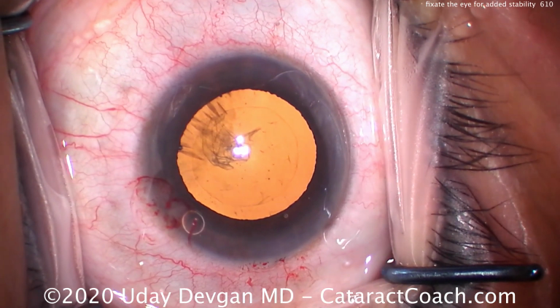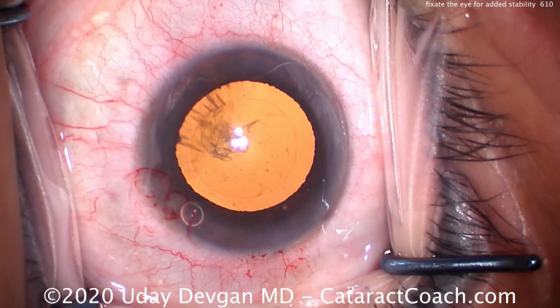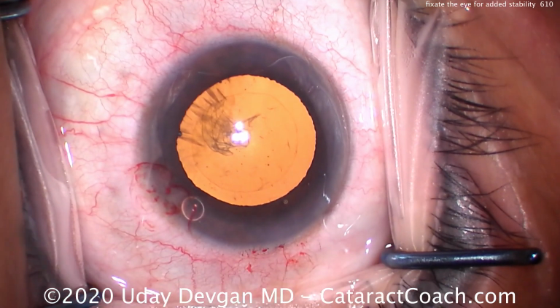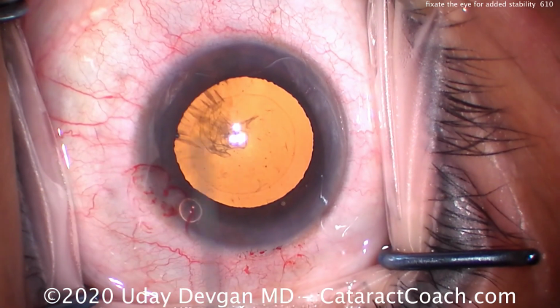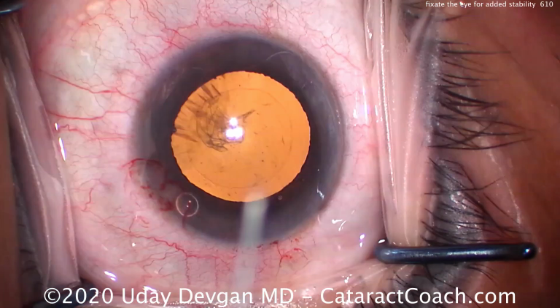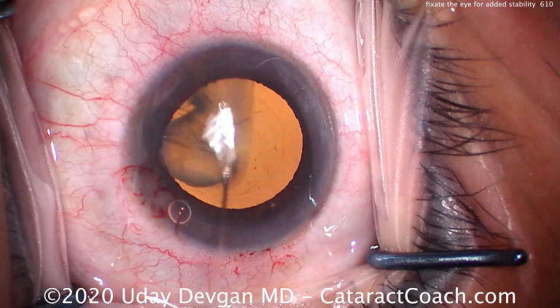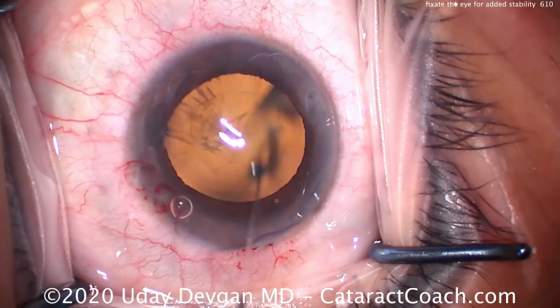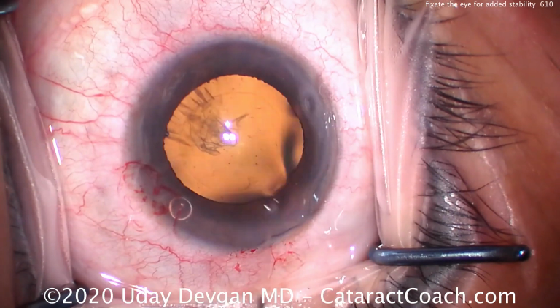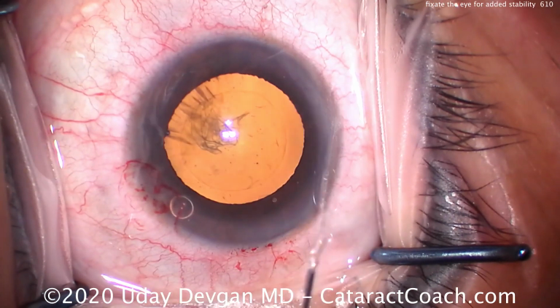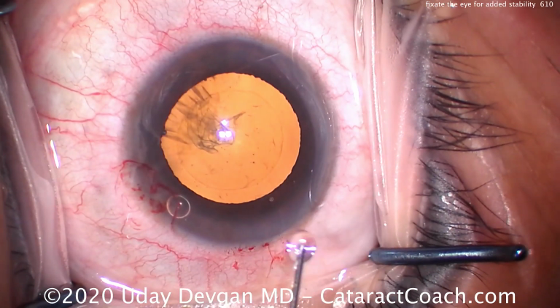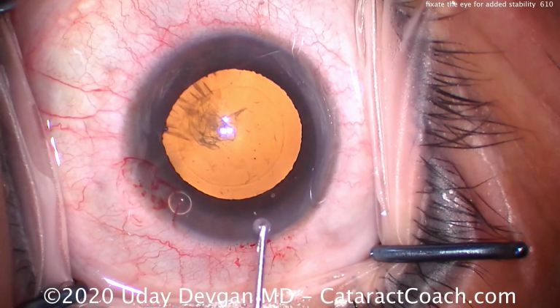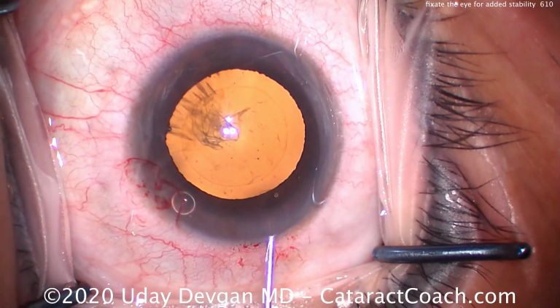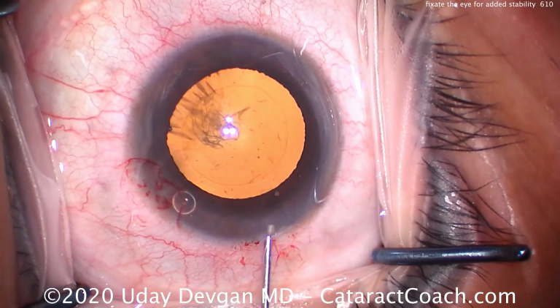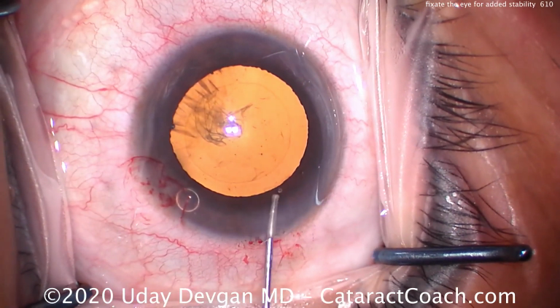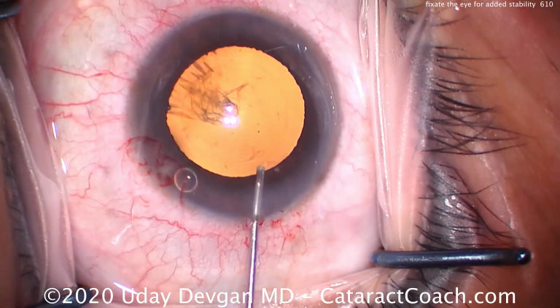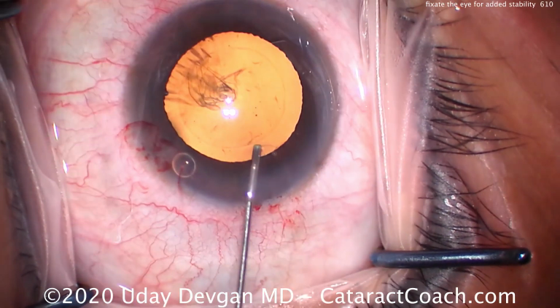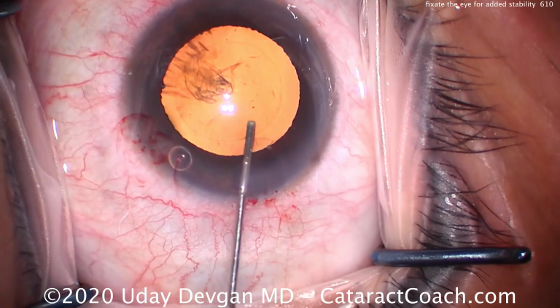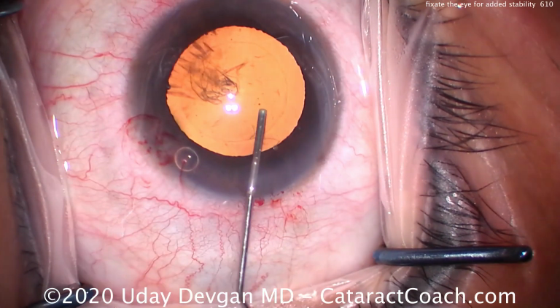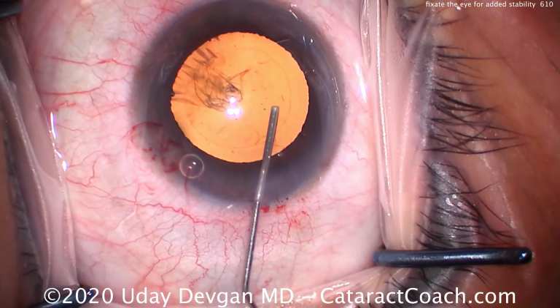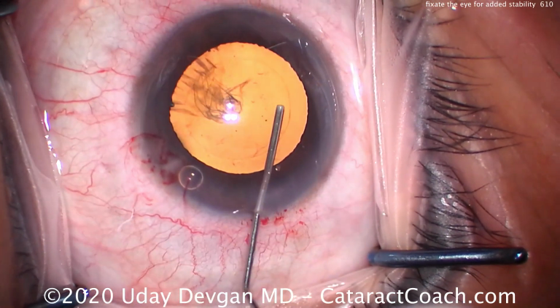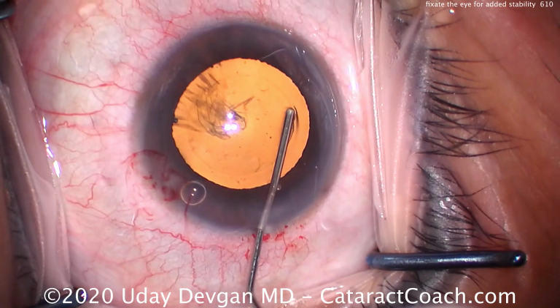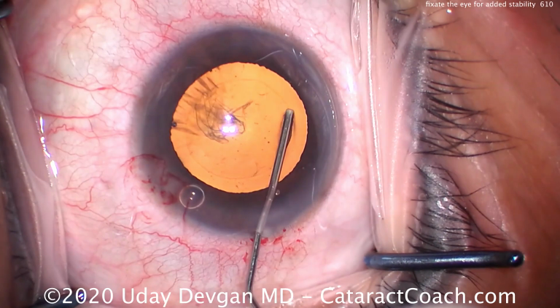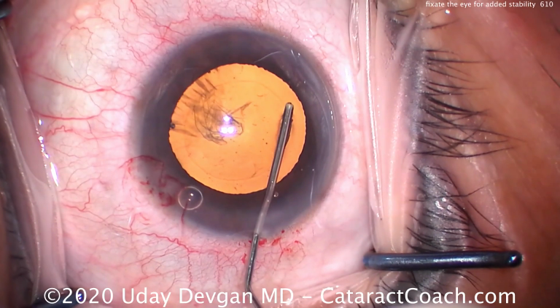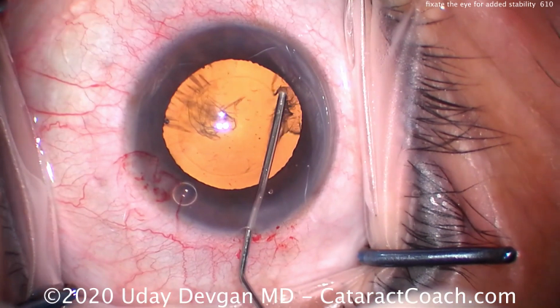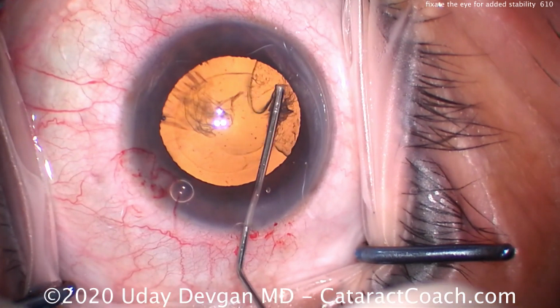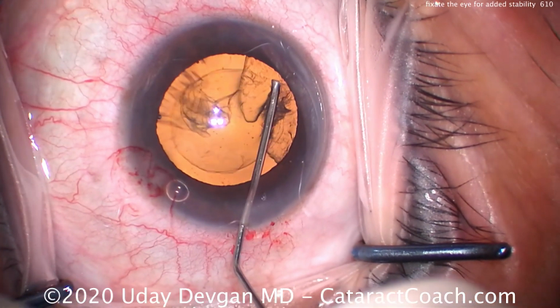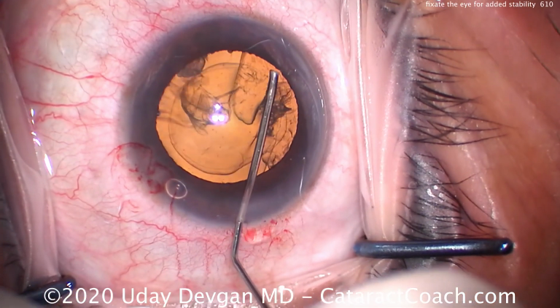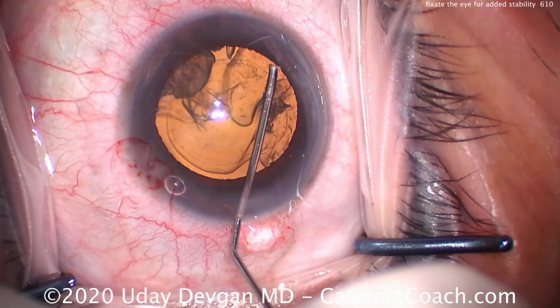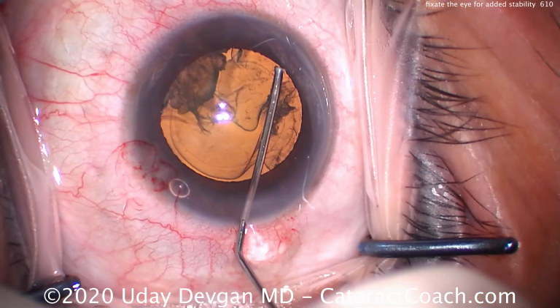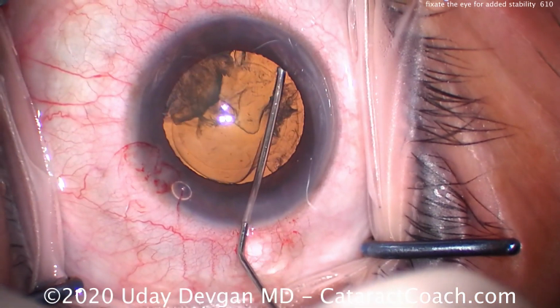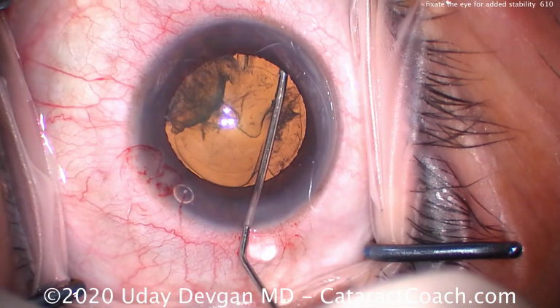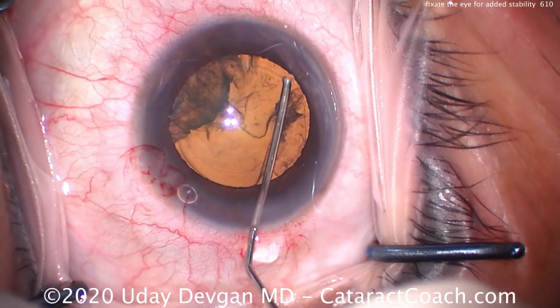Now at this point, the patient's eye is a lot more cooperative and the patient is able to look at the light and help us fixate.